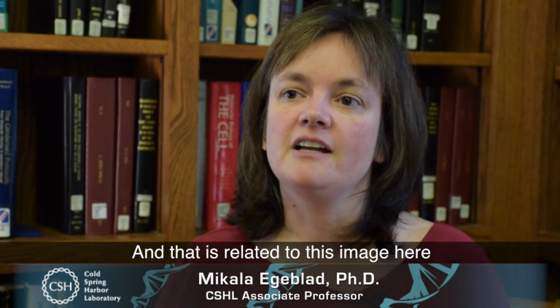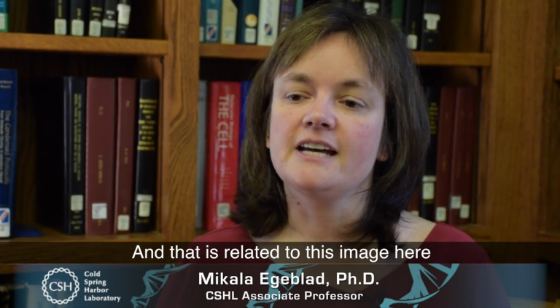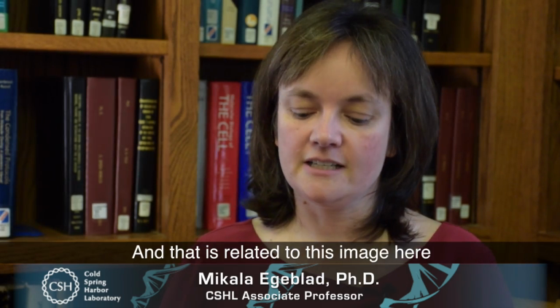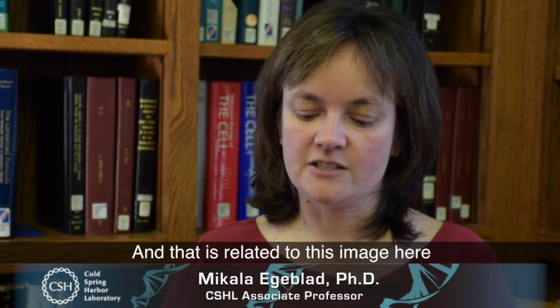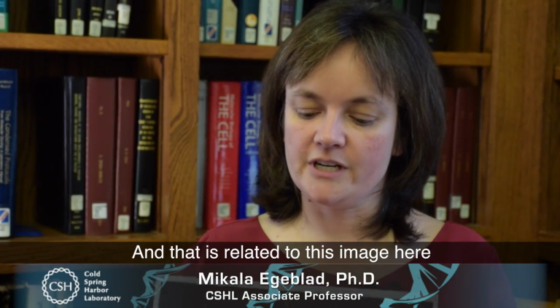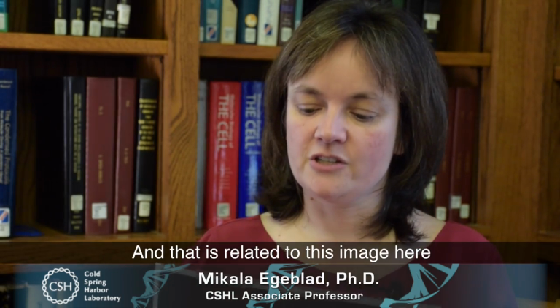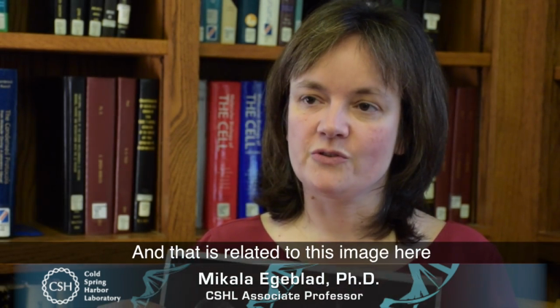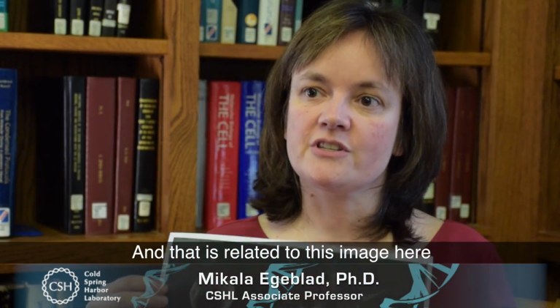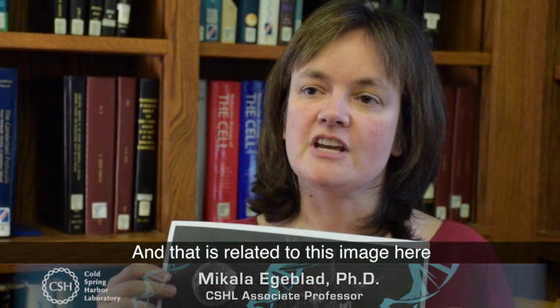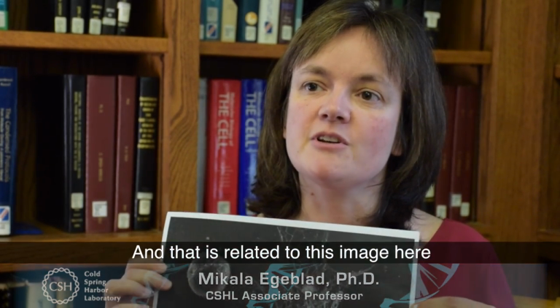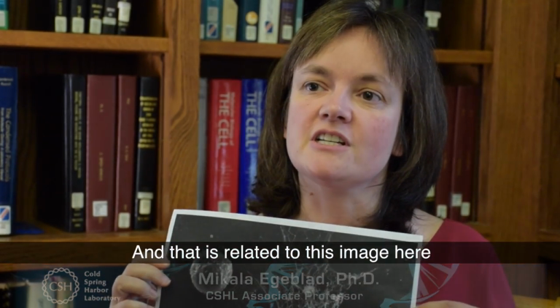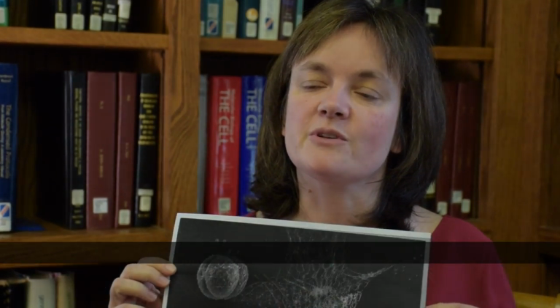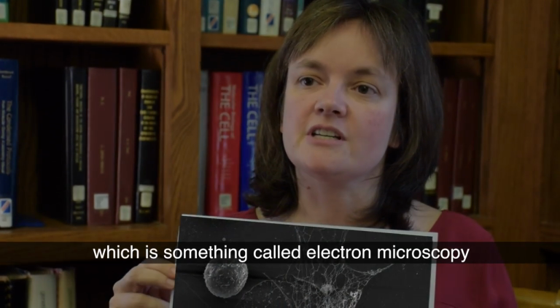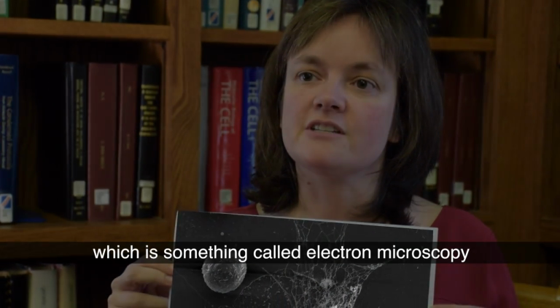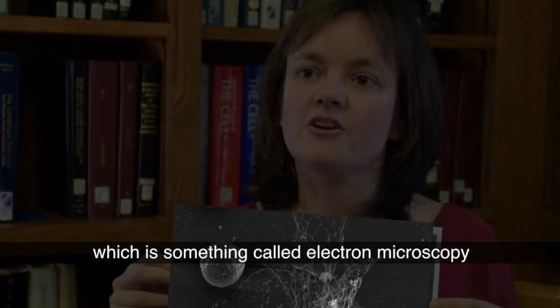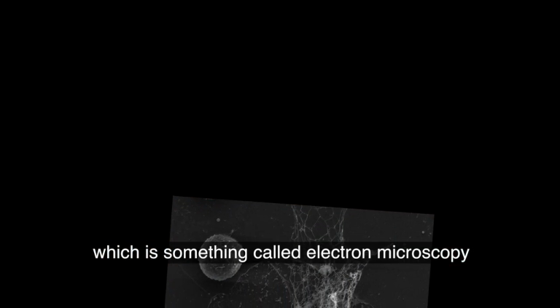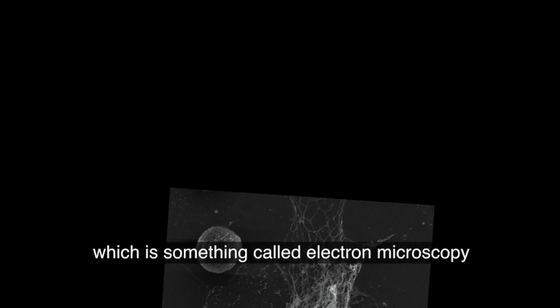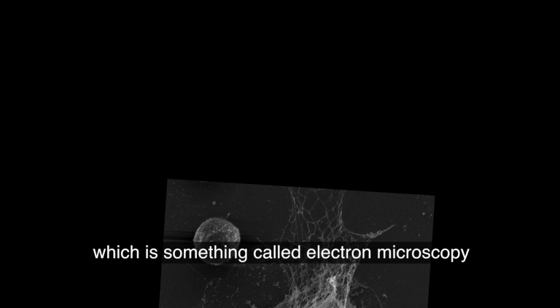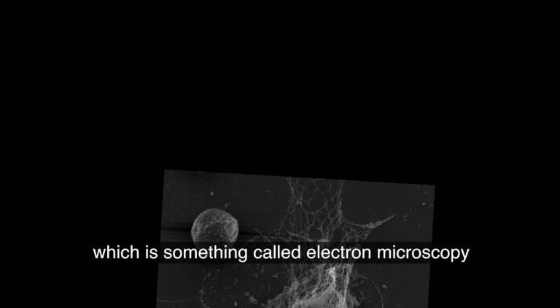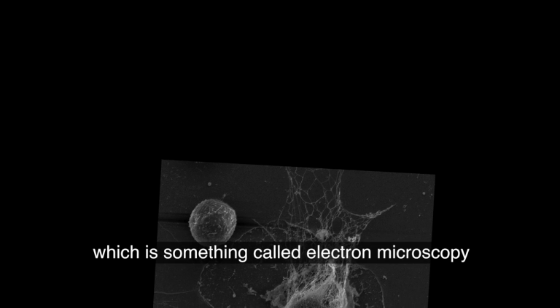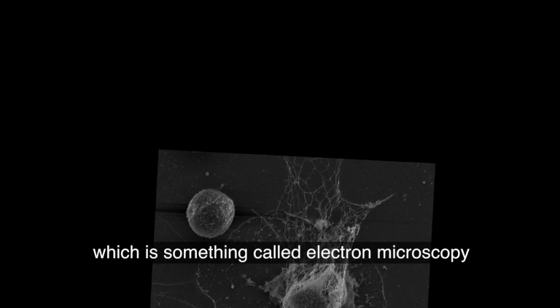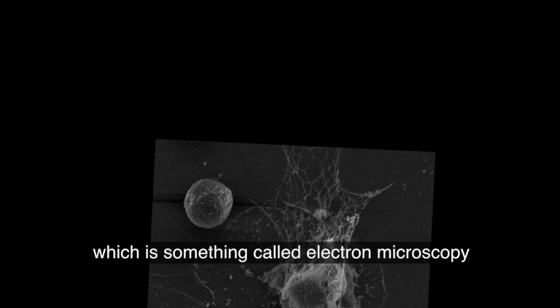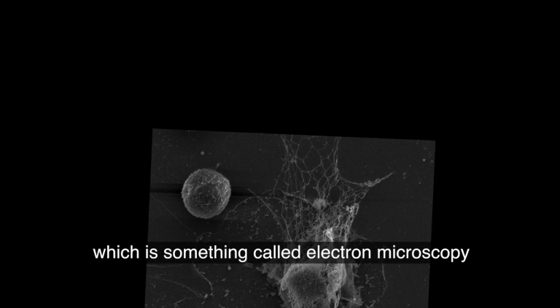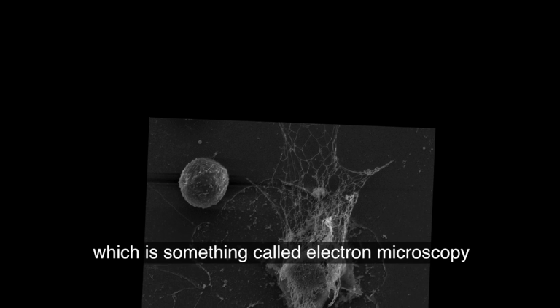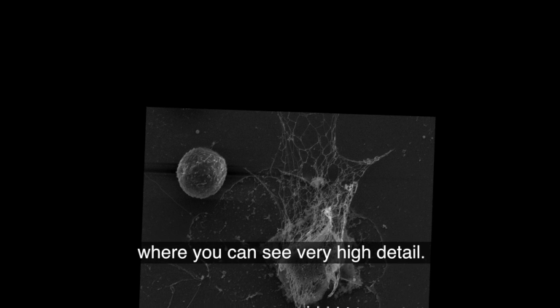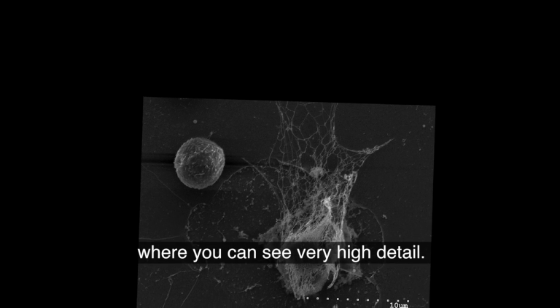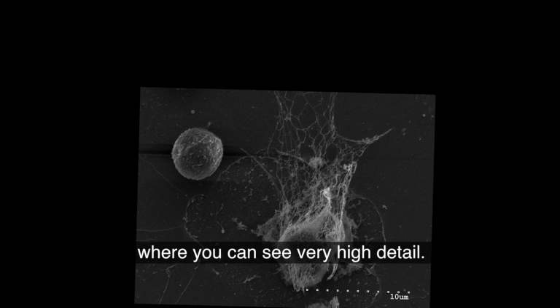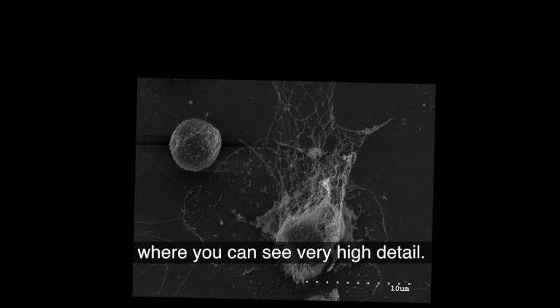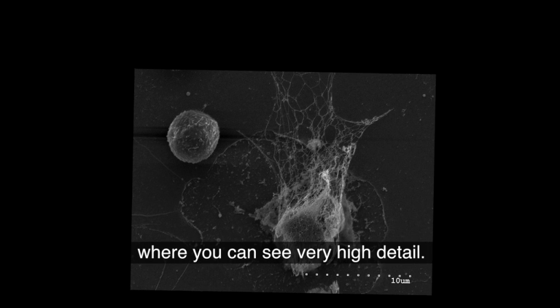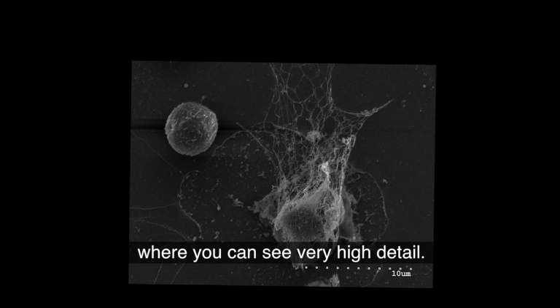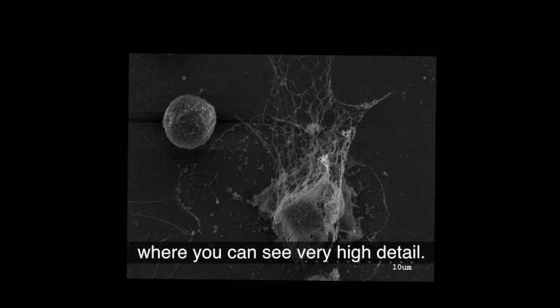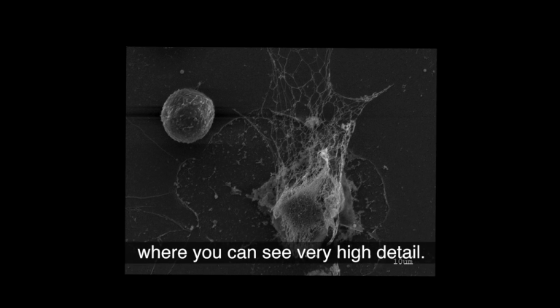And that is related to this image here, which is something called electron microscopy, where you can see very high detail.